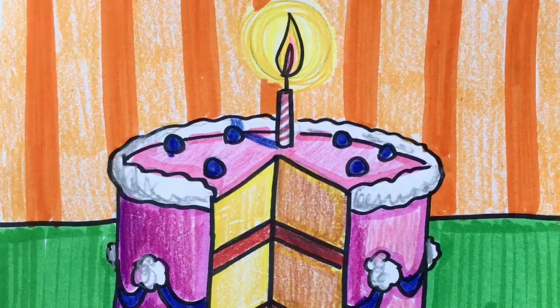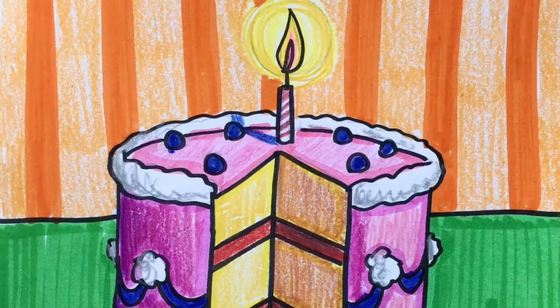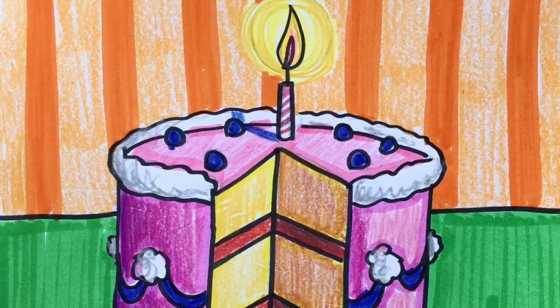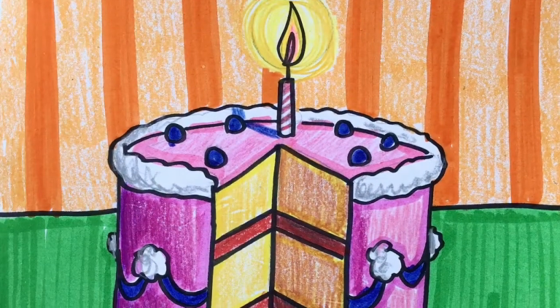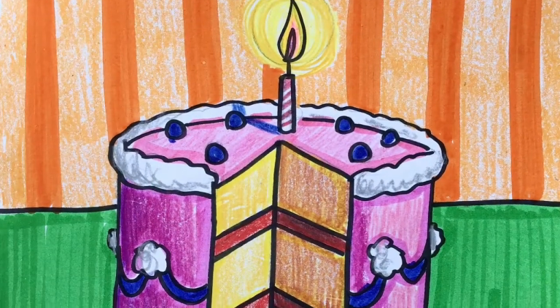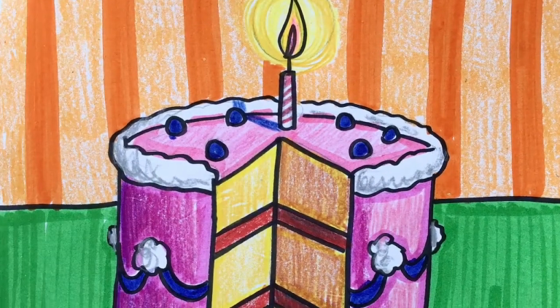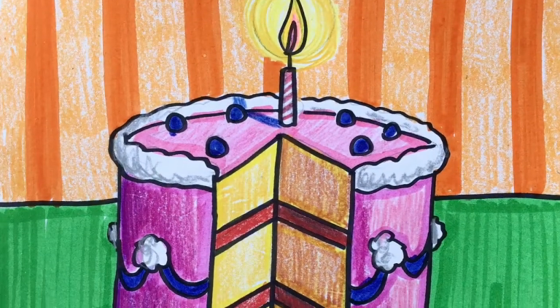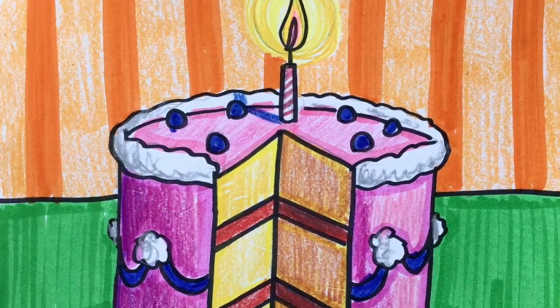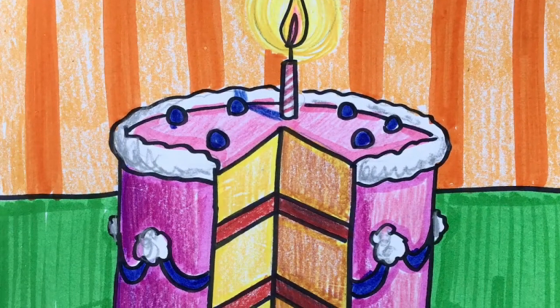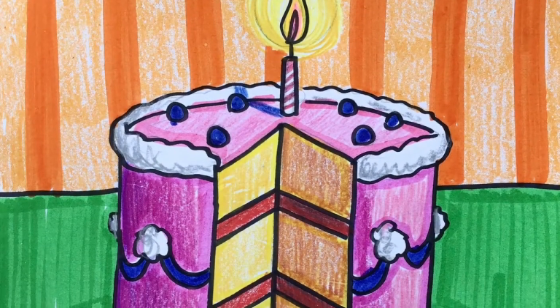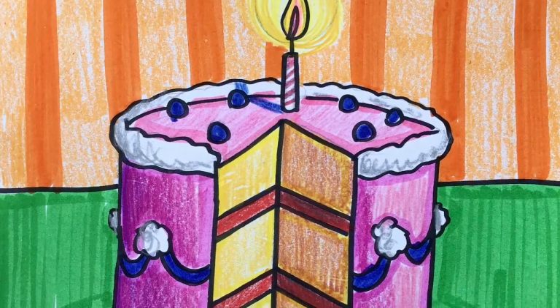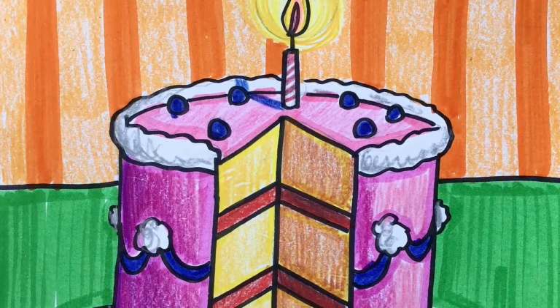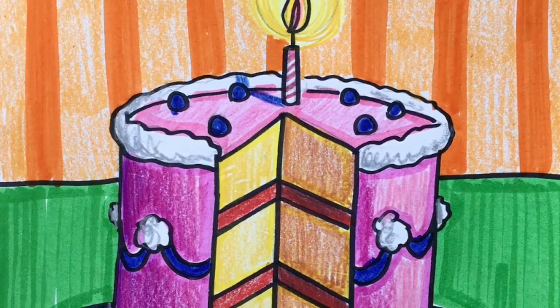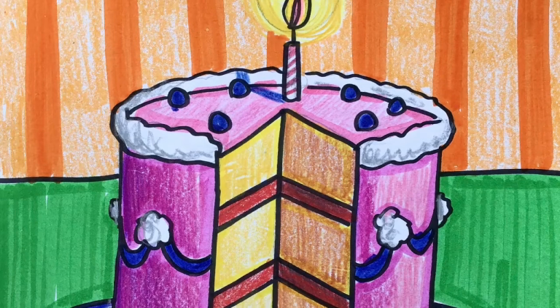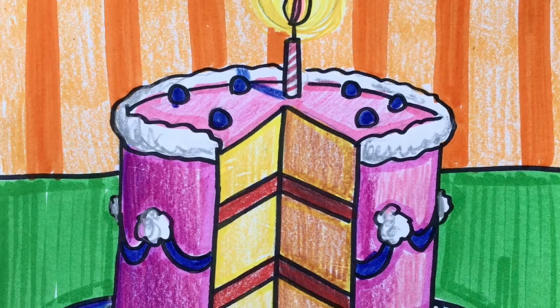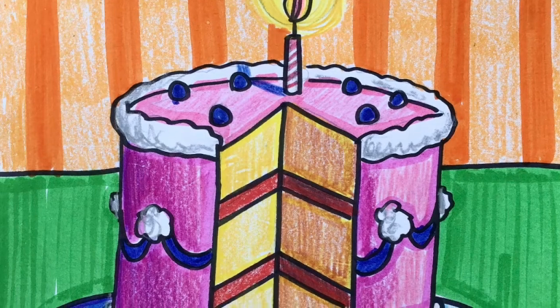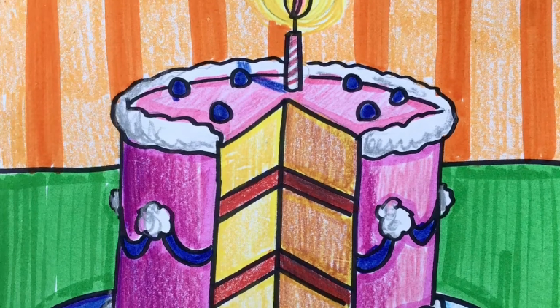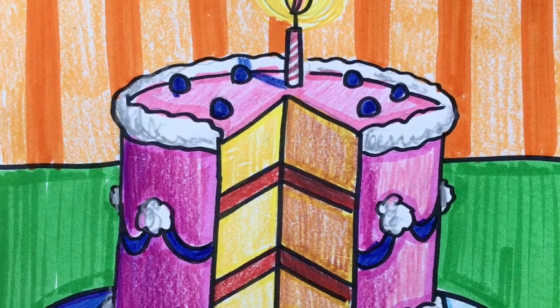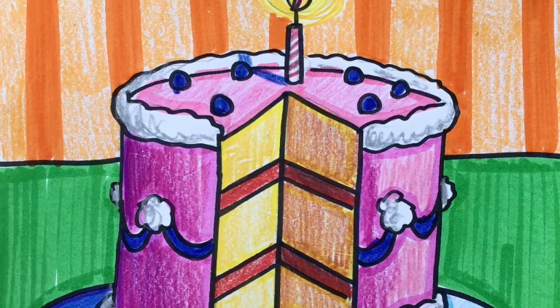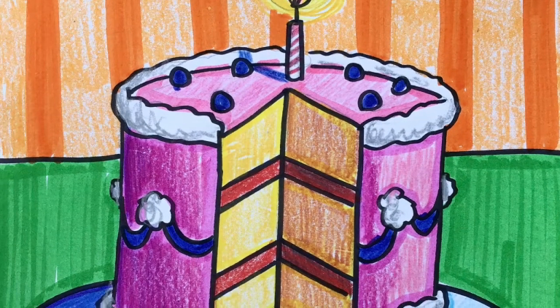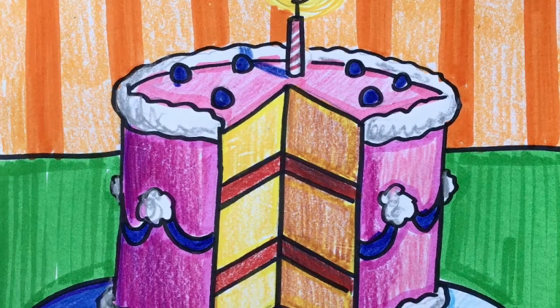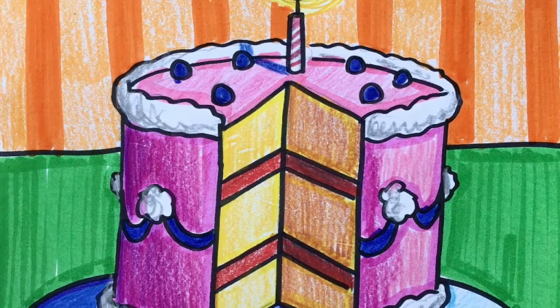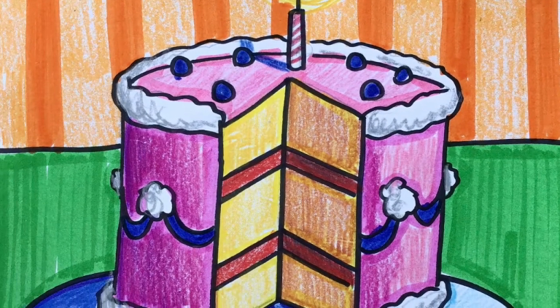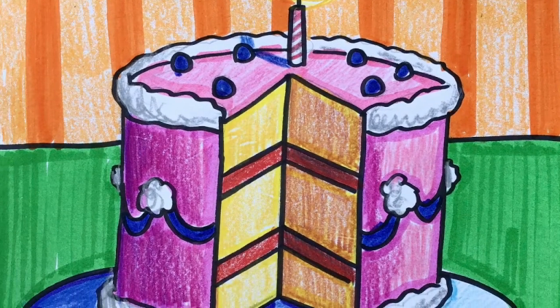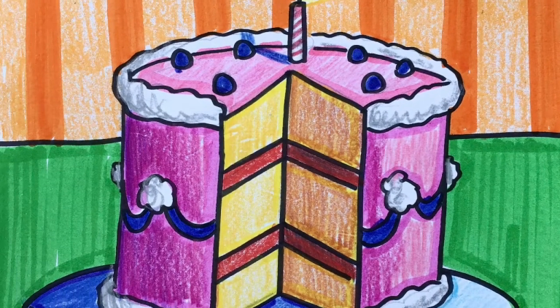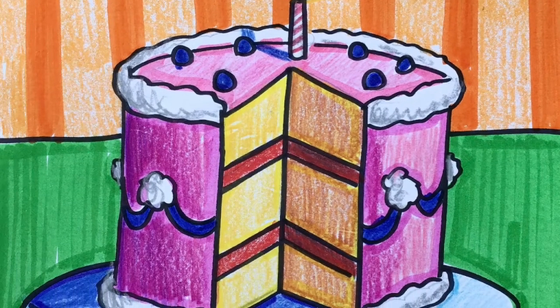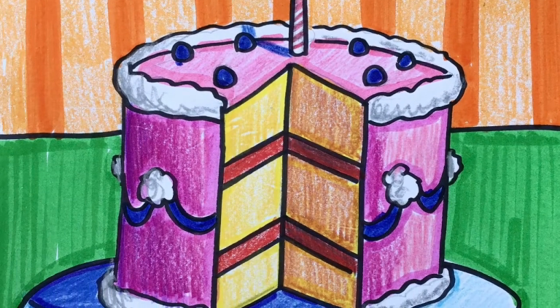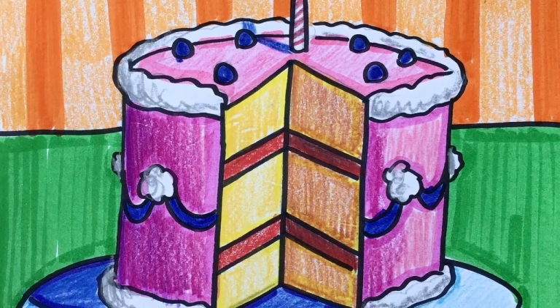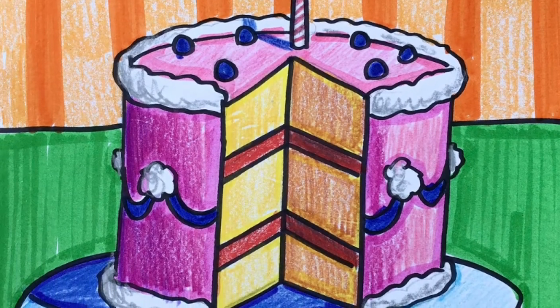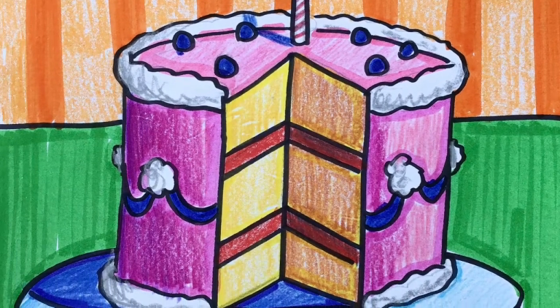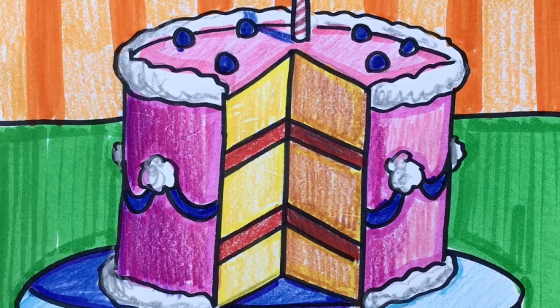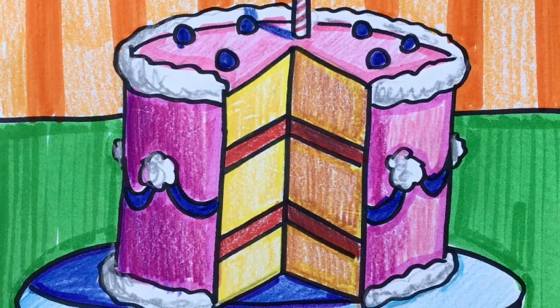You can also add a cast shadow coming off of your candle at a diagonal, and also don't forget to color that cast shadow coming off of the cylinder of the cake.